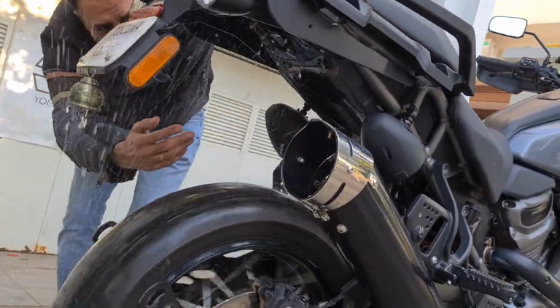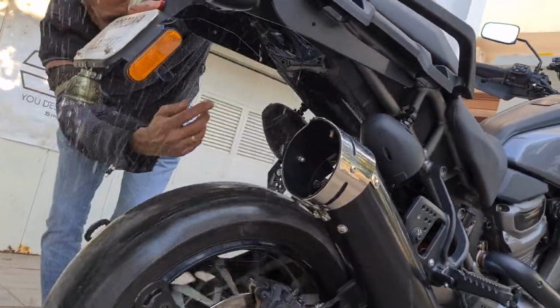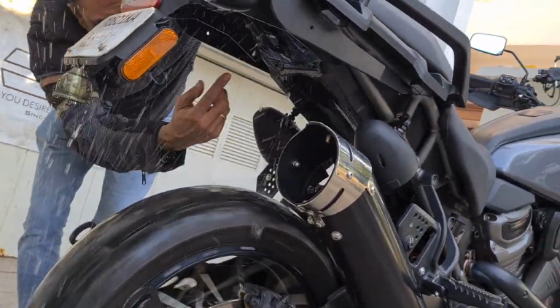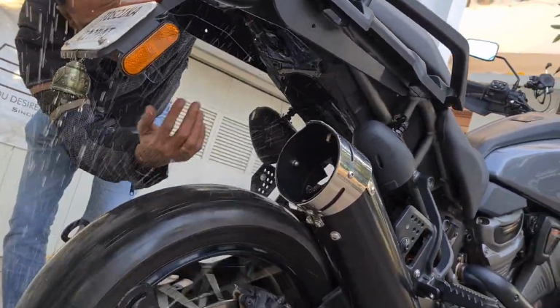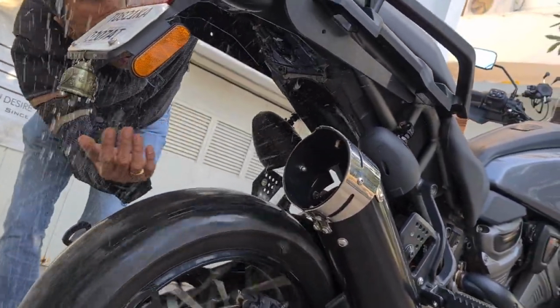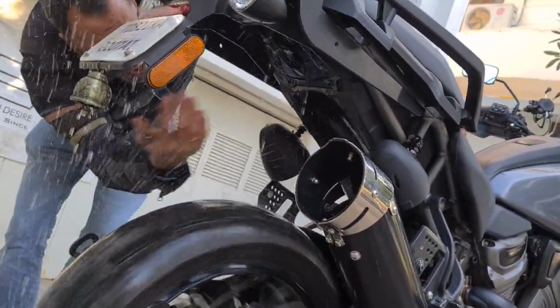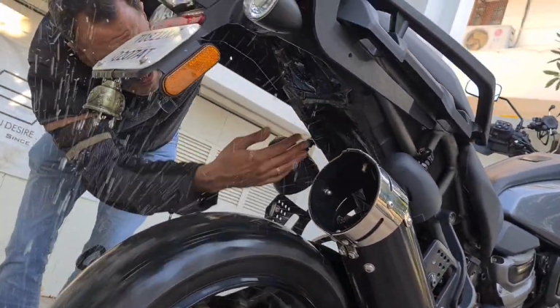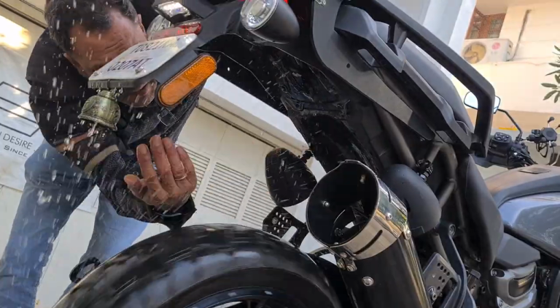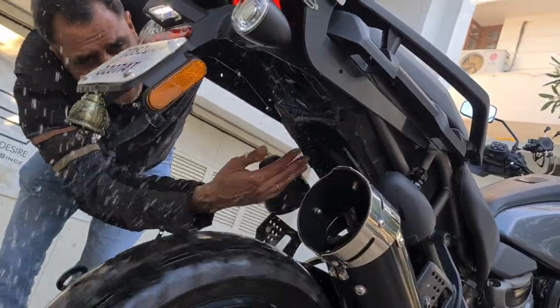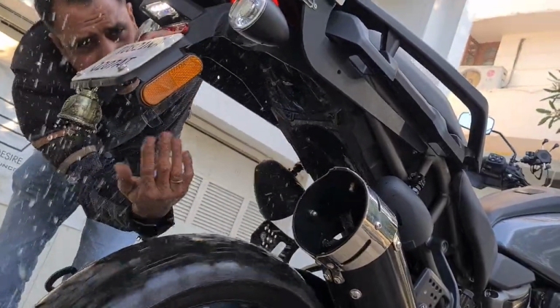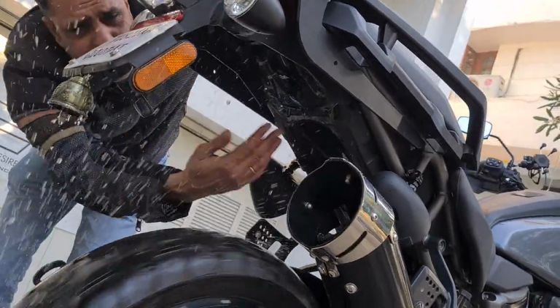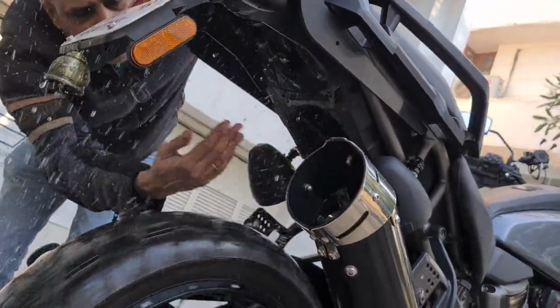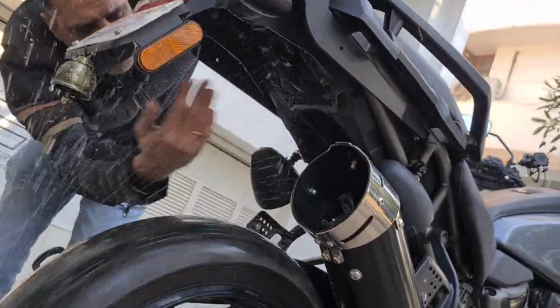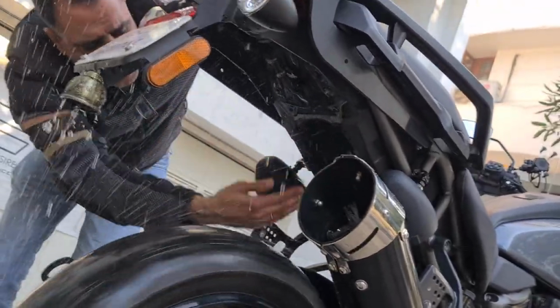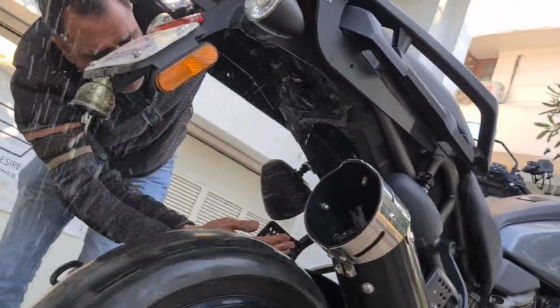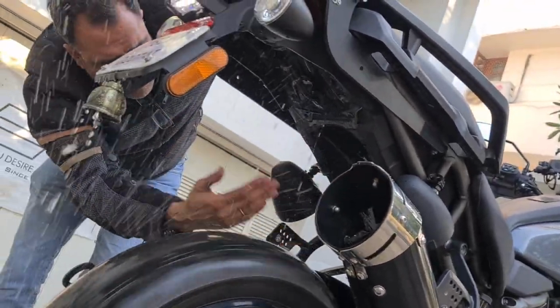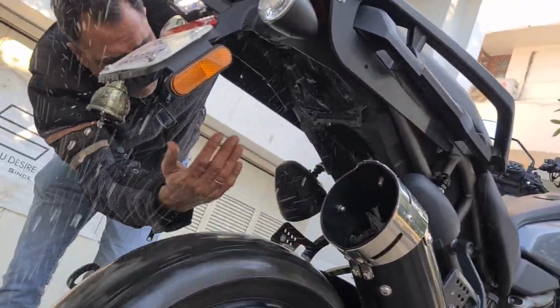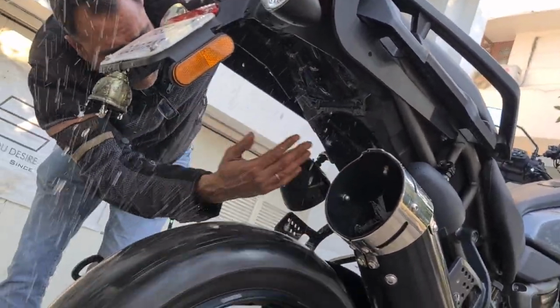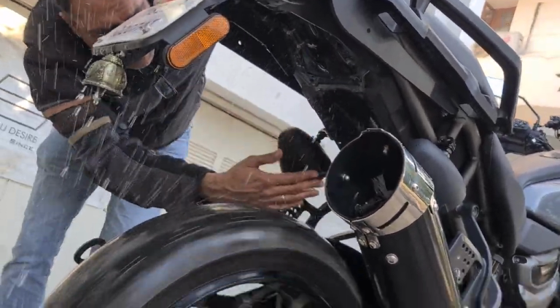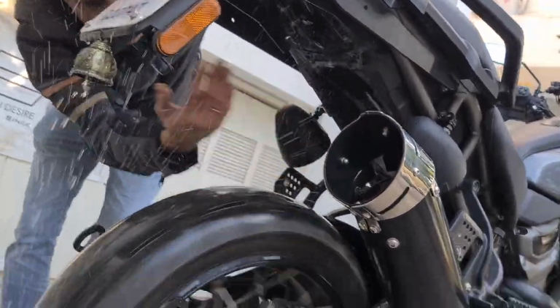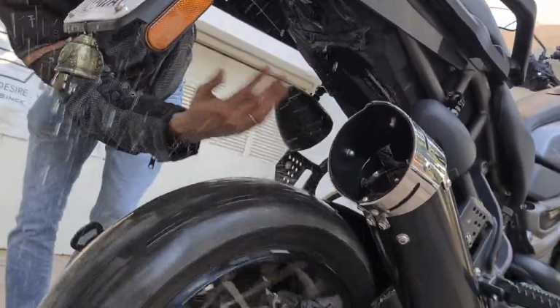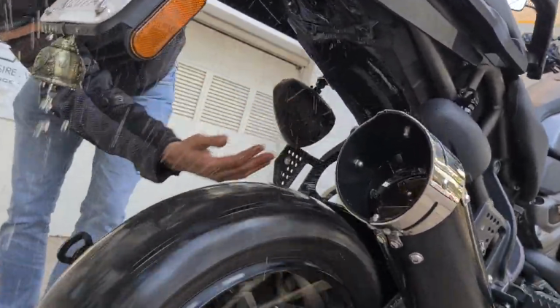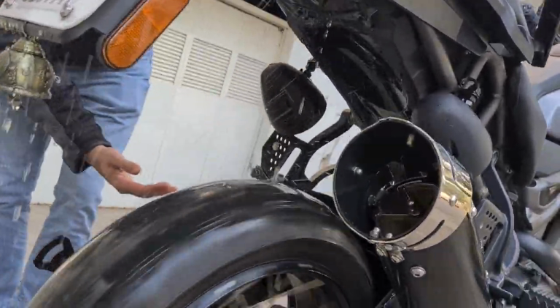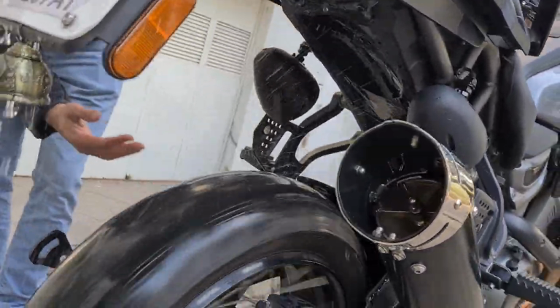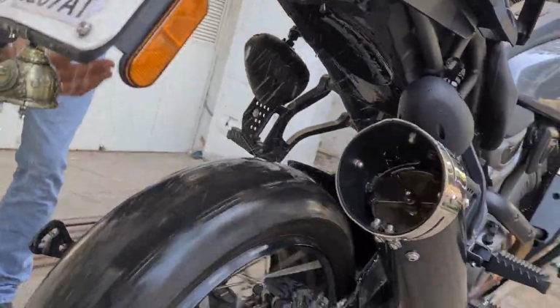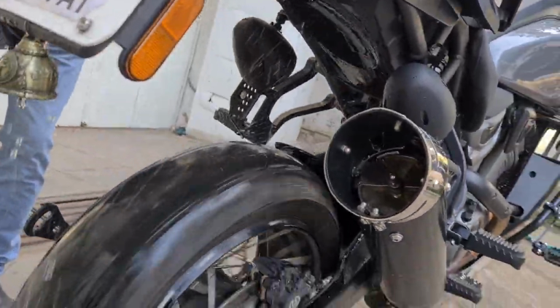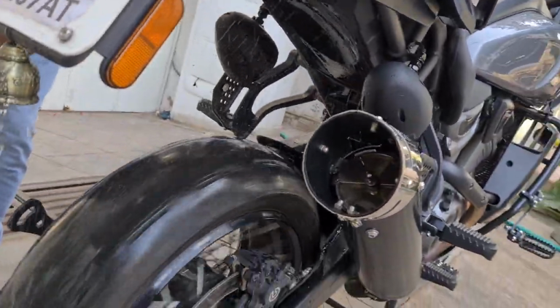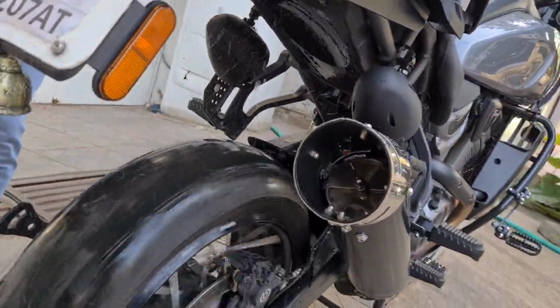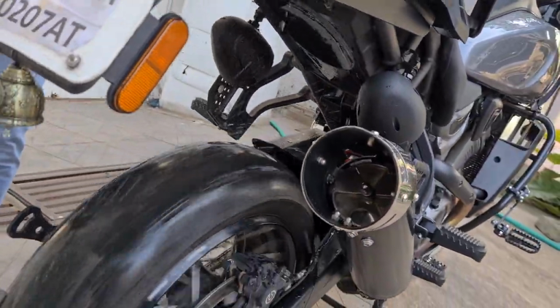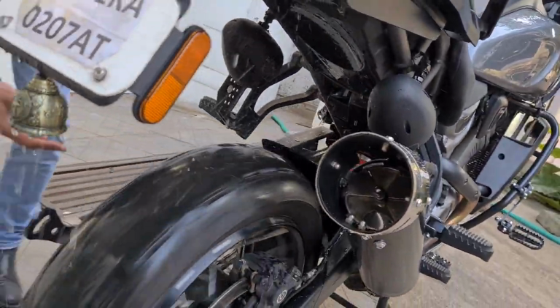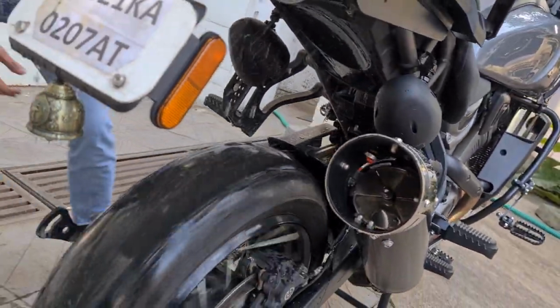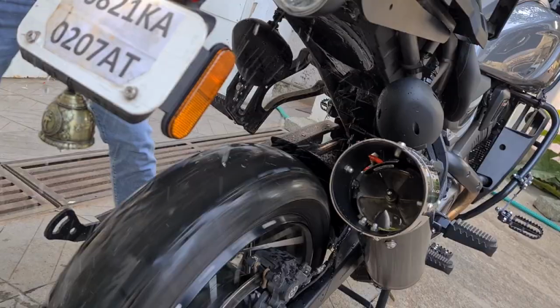You can just see the splatter that is happening over here. That is what happens without the mud slinger.